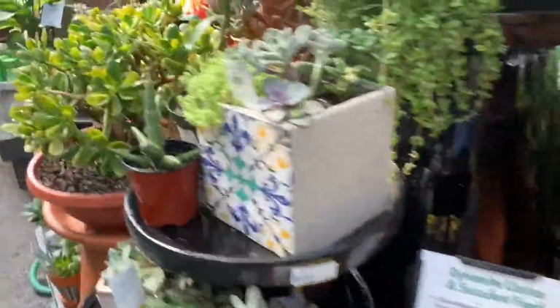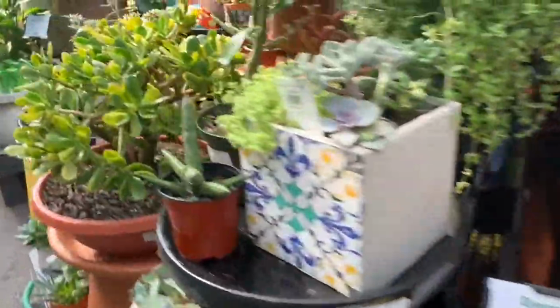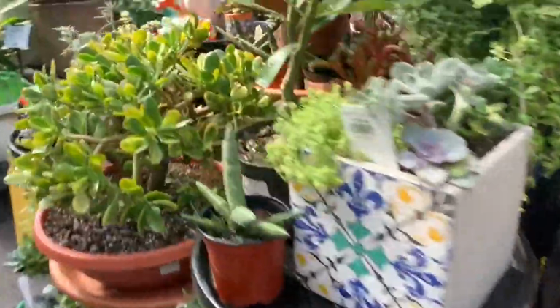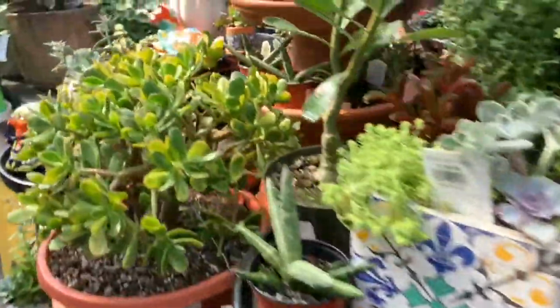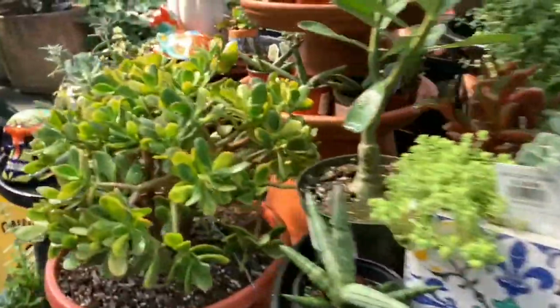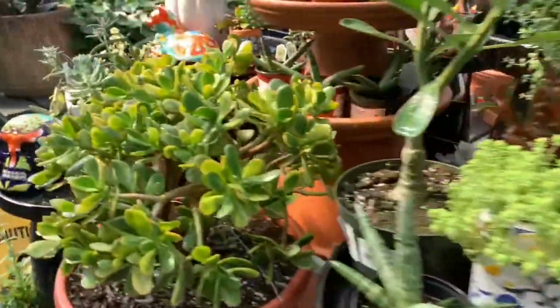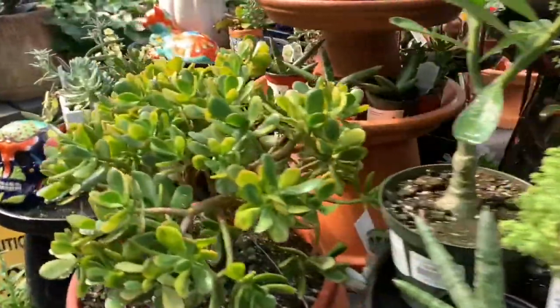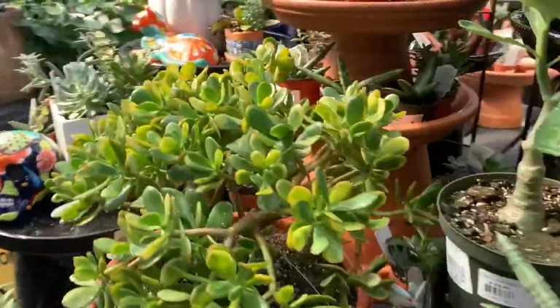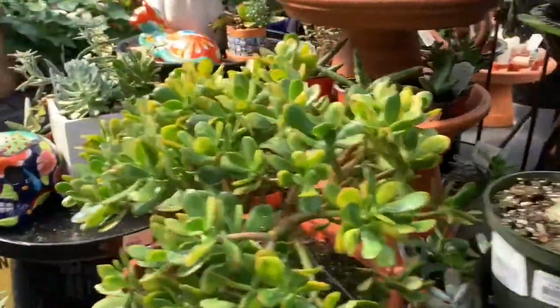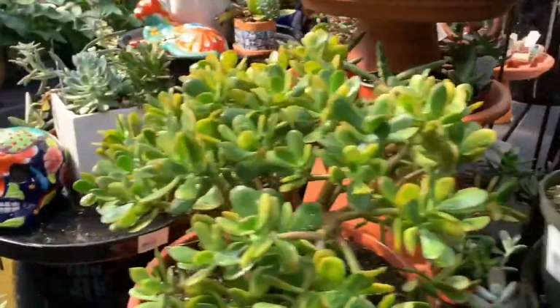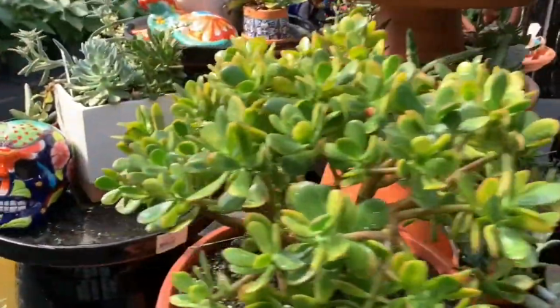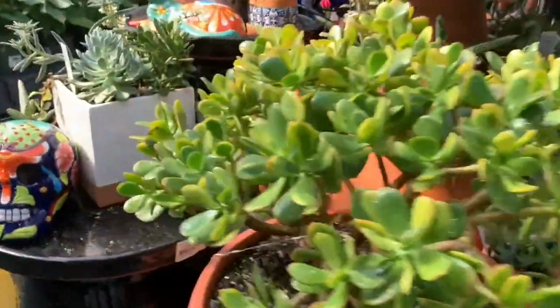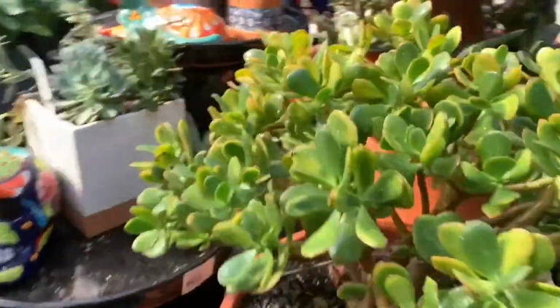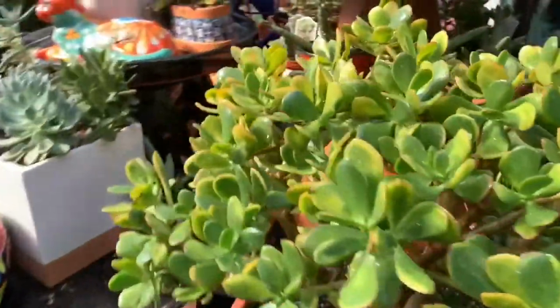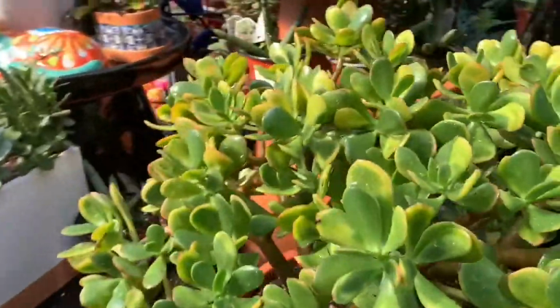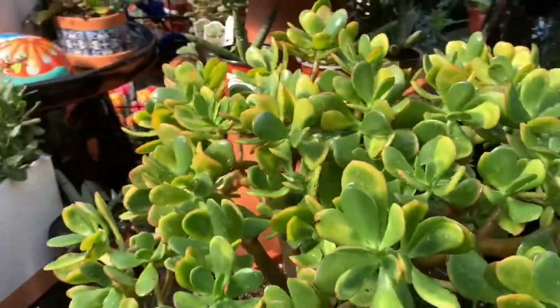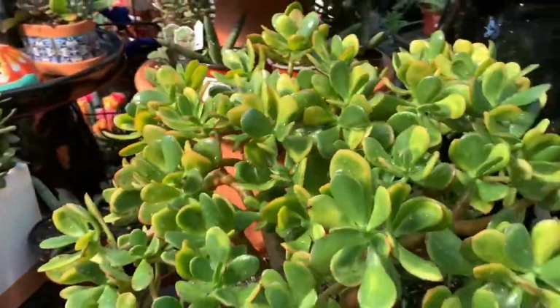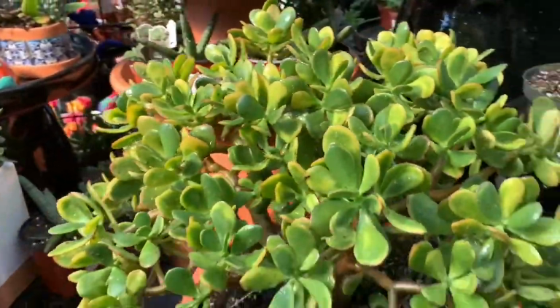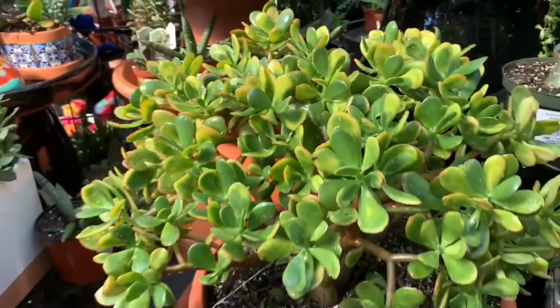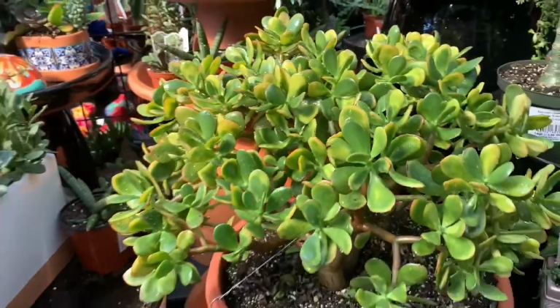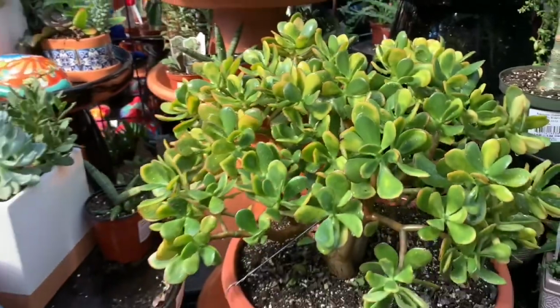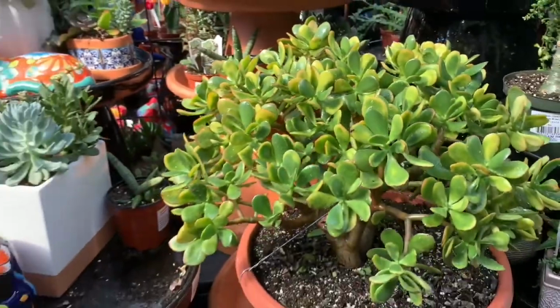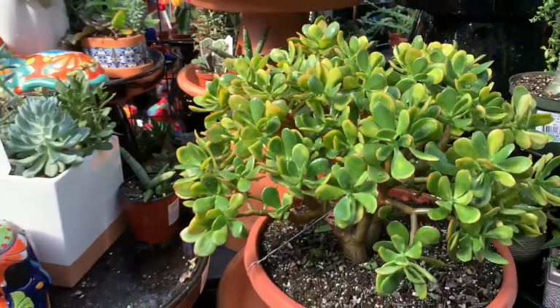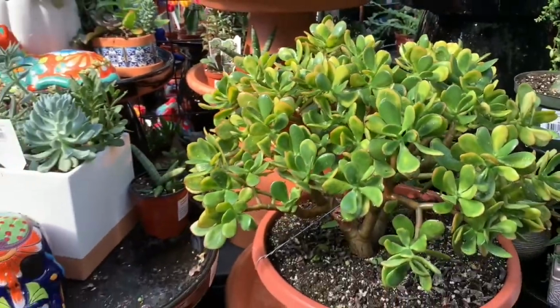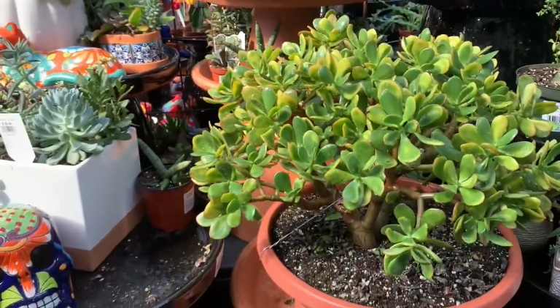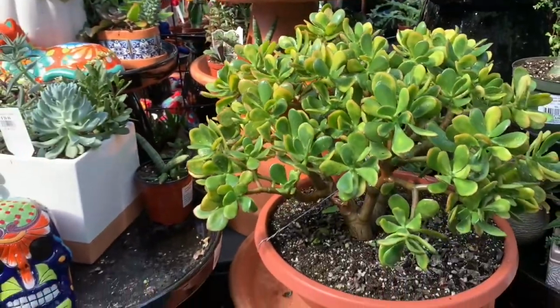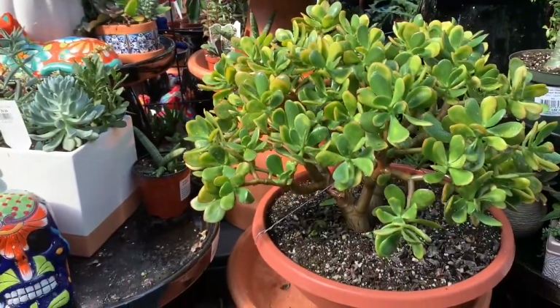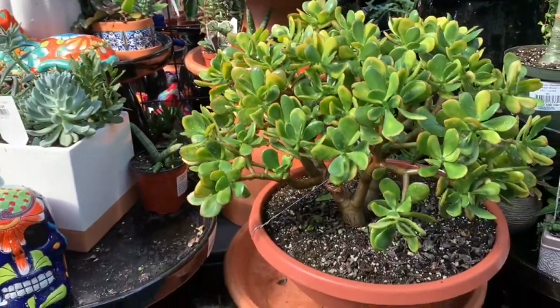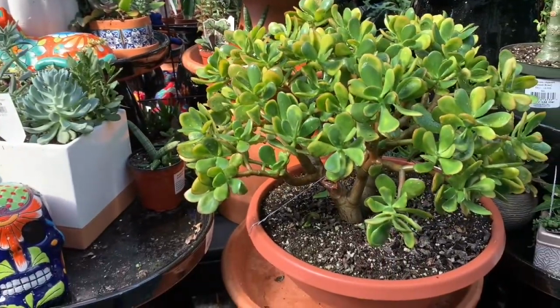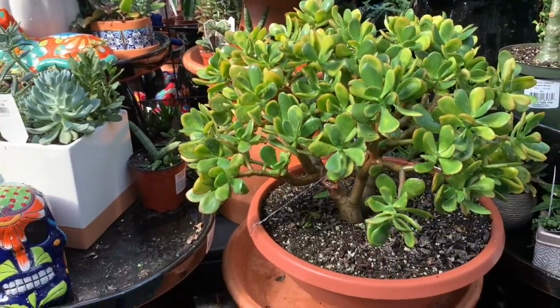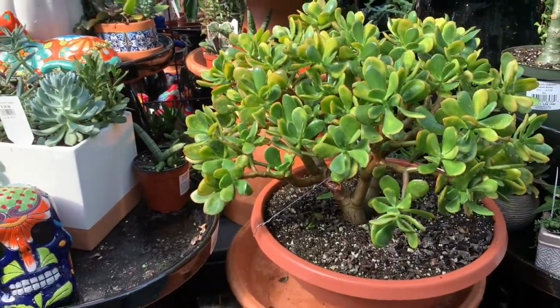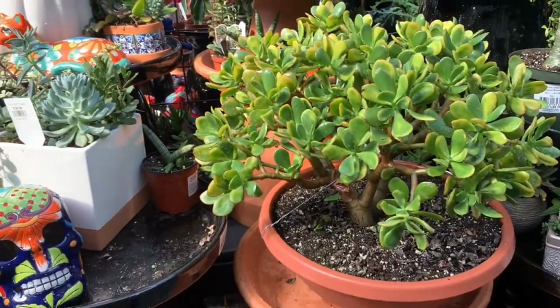Some succulents — beautiful arrangements!